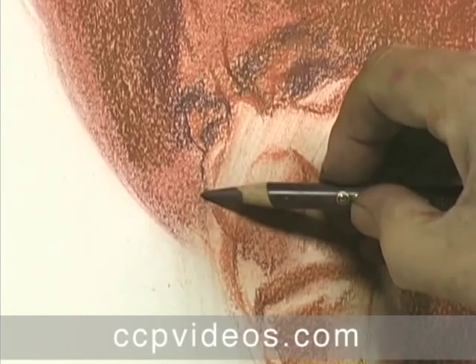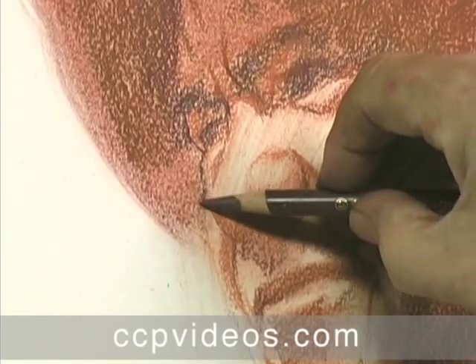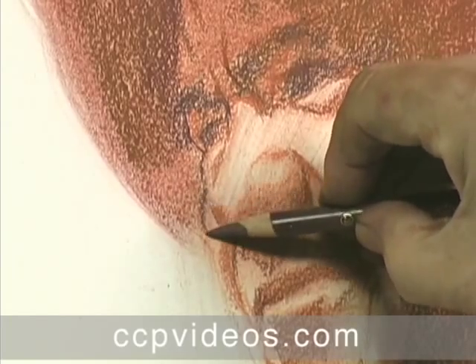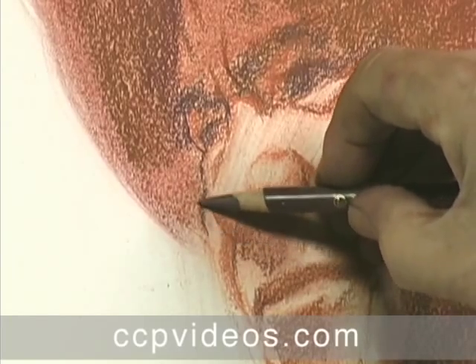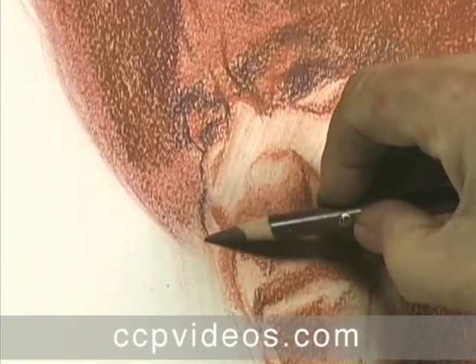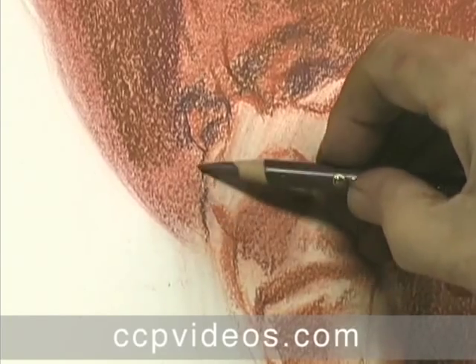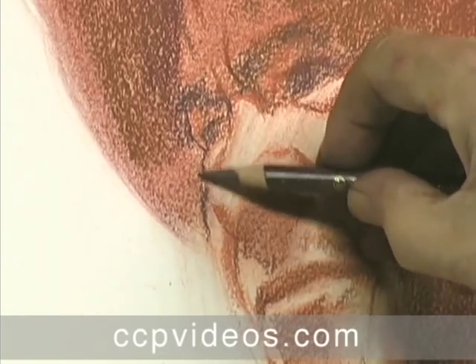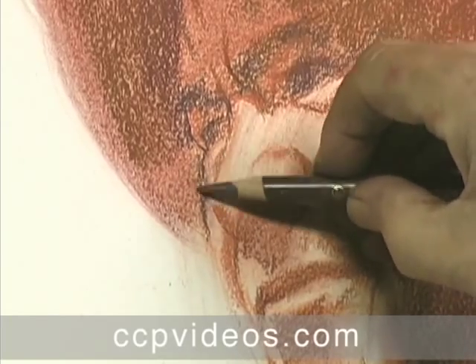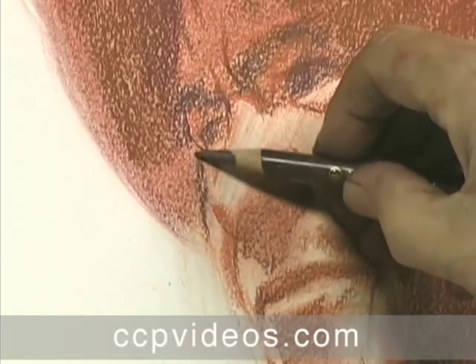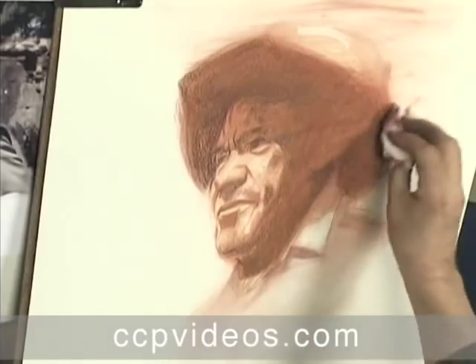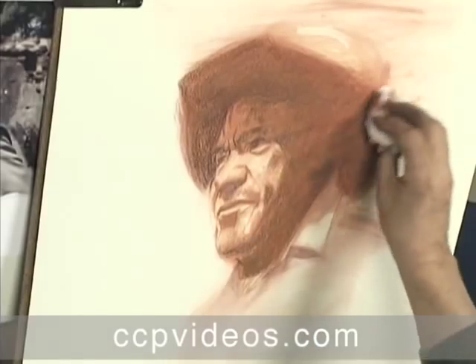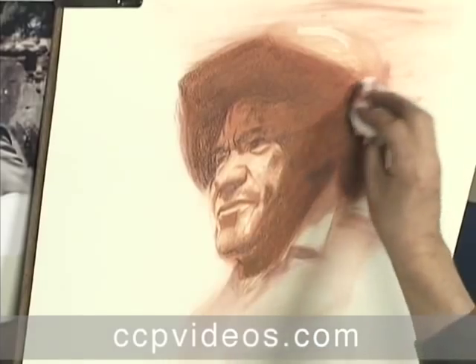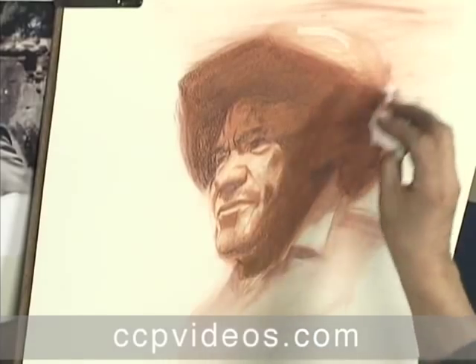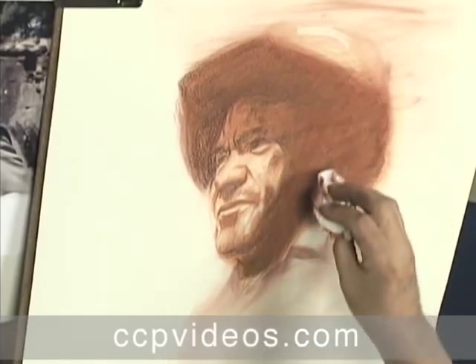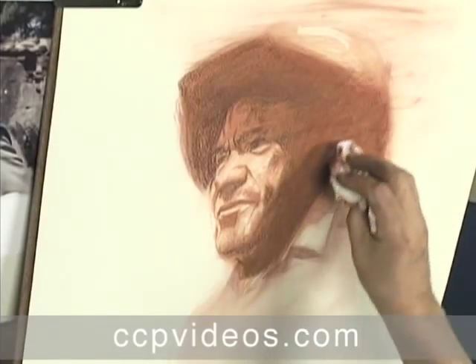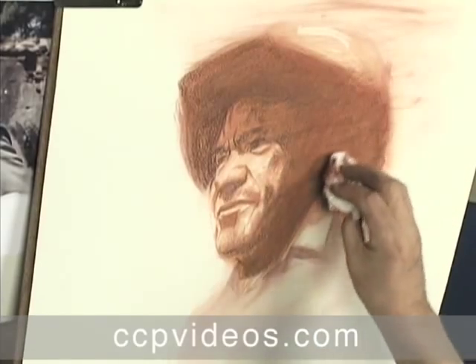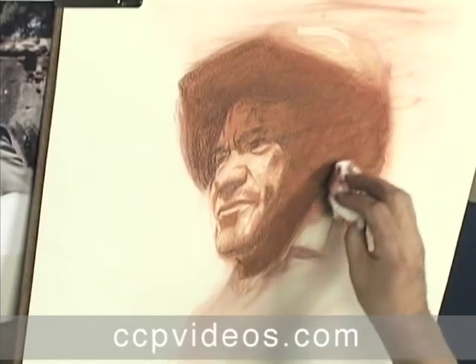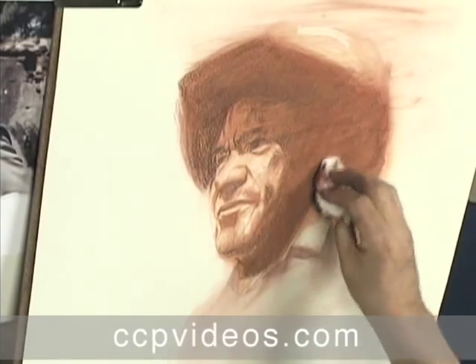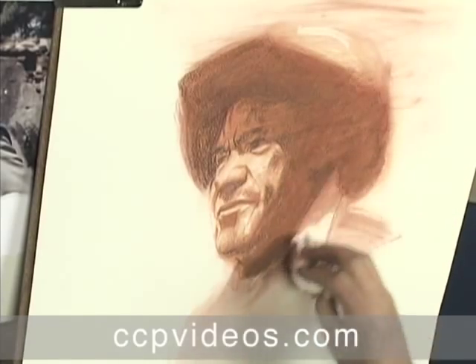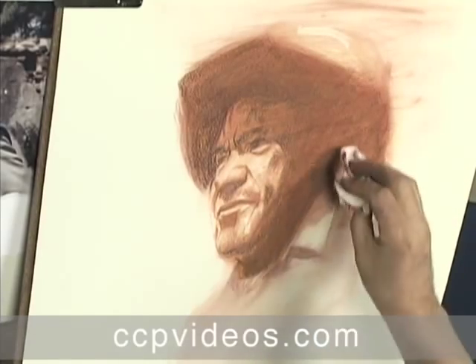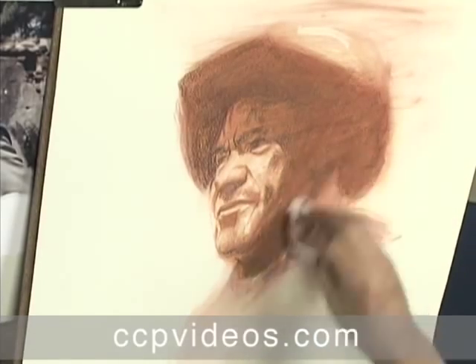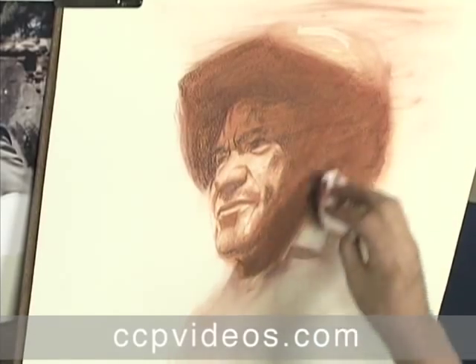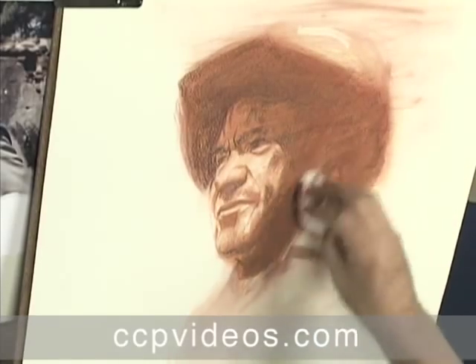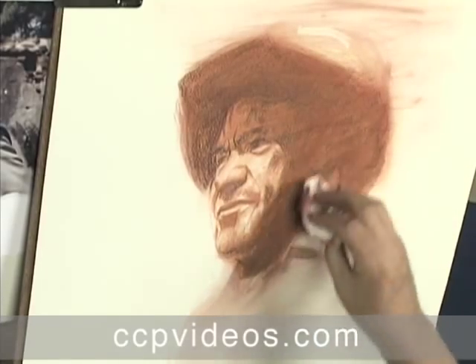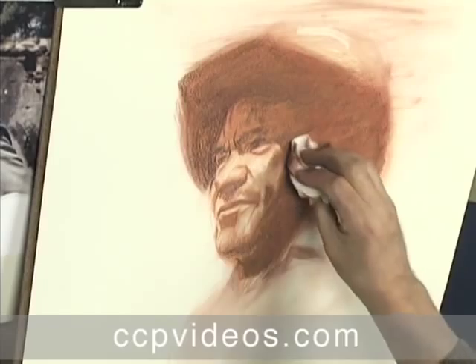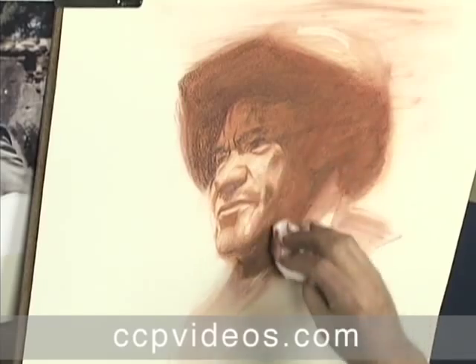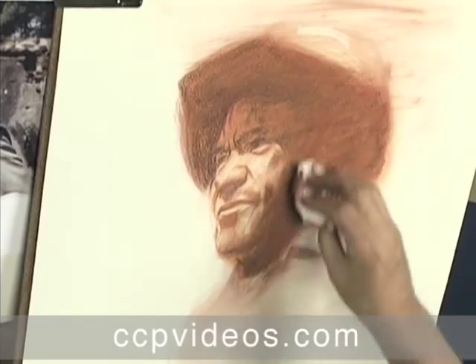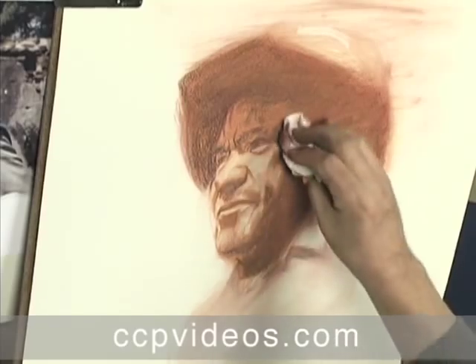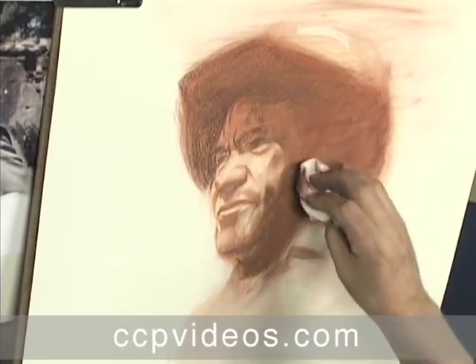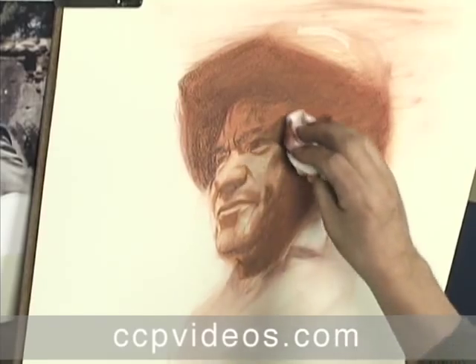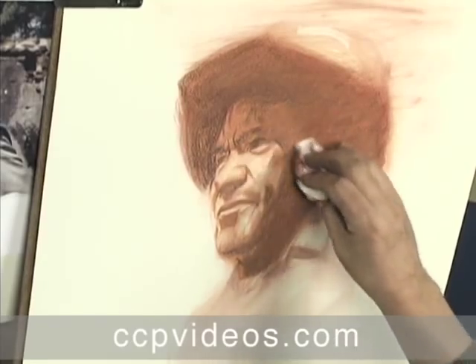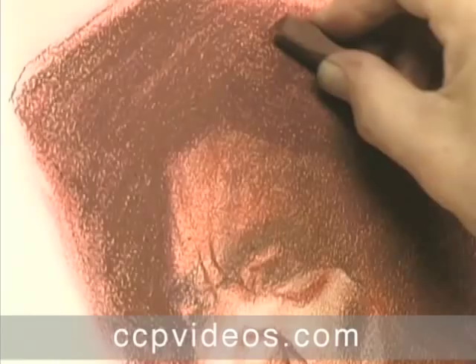To achieve subtleties in tone, he demonstrates patience, applying and diffusing multiple layers of each color before moving on.